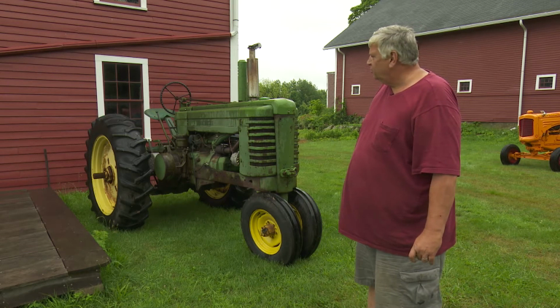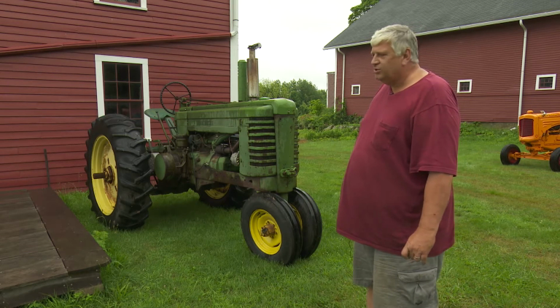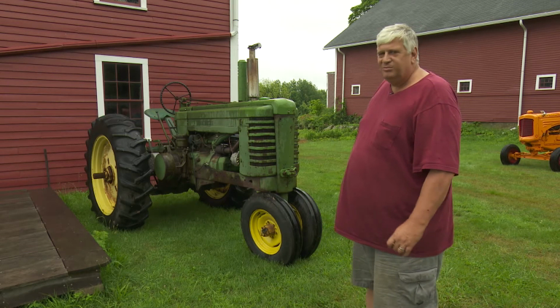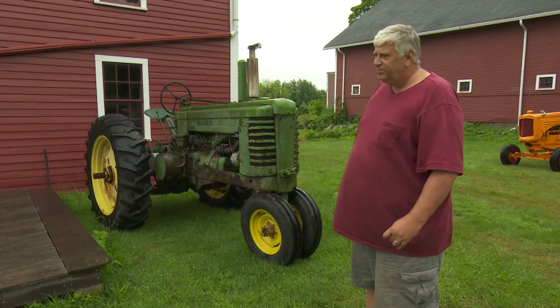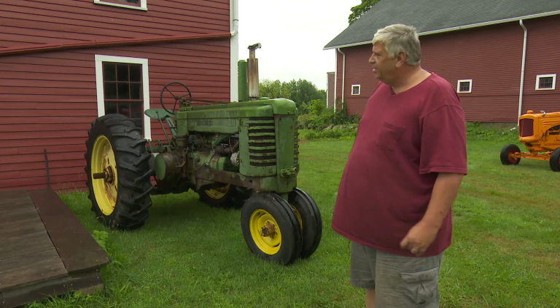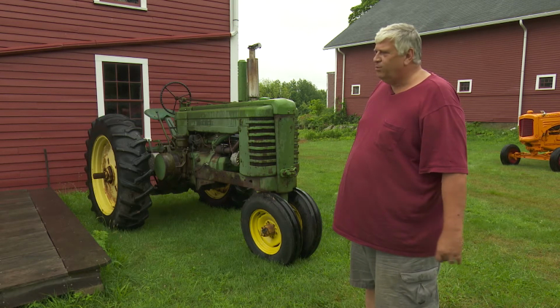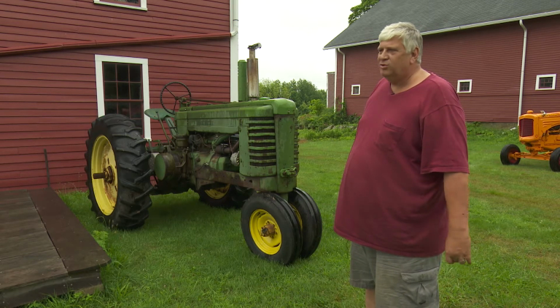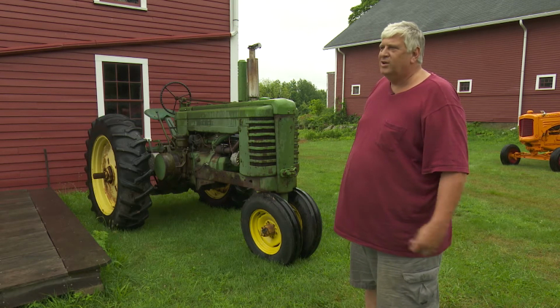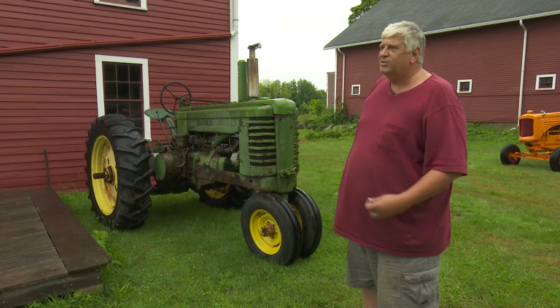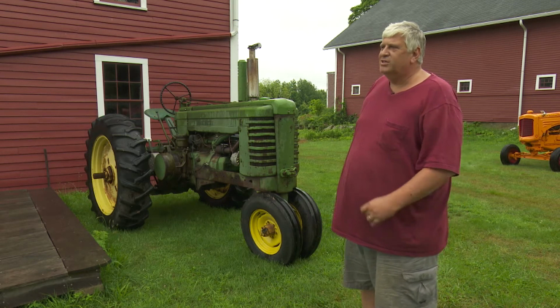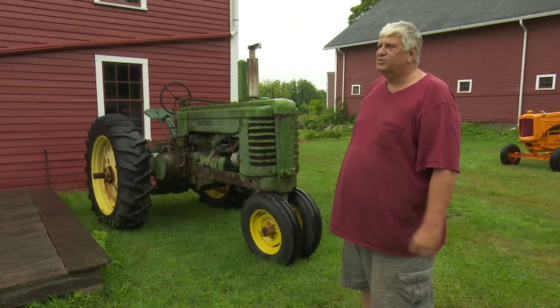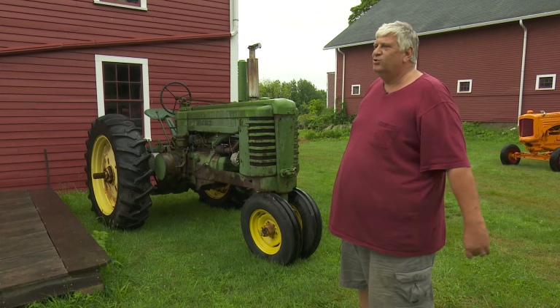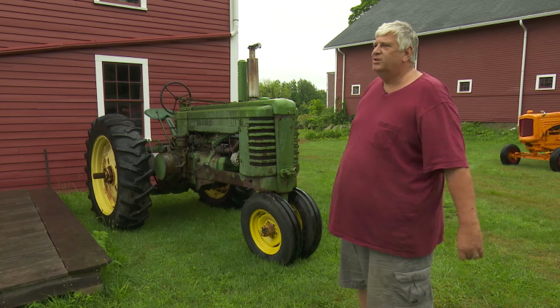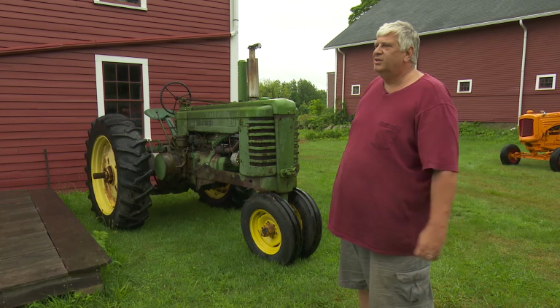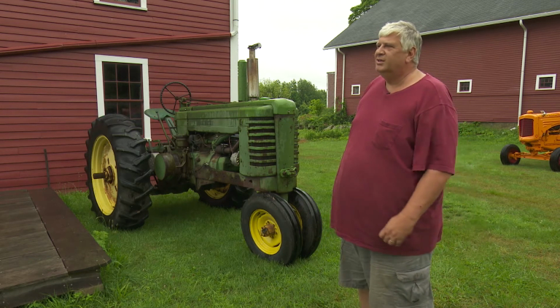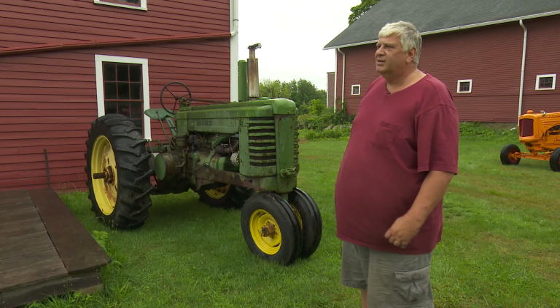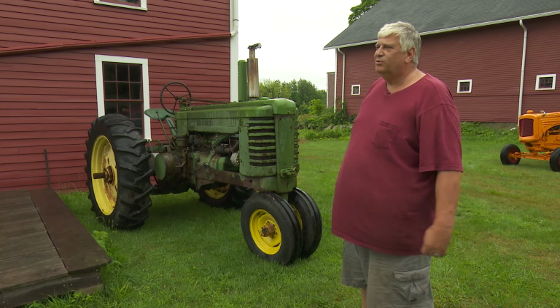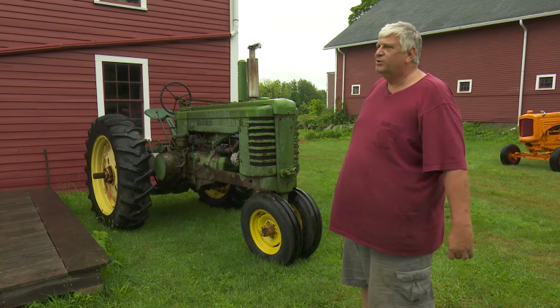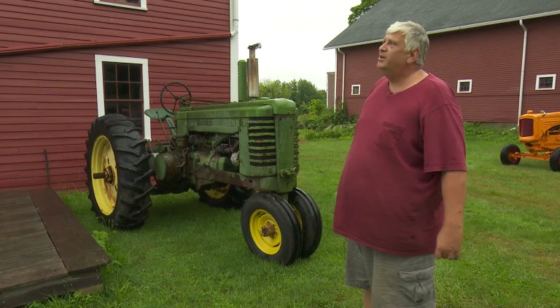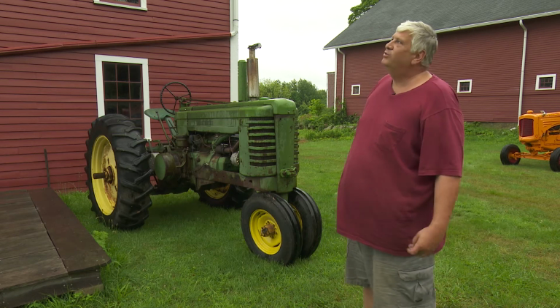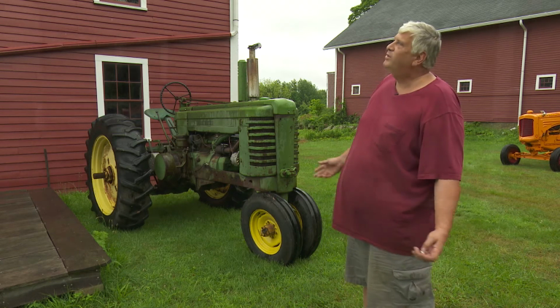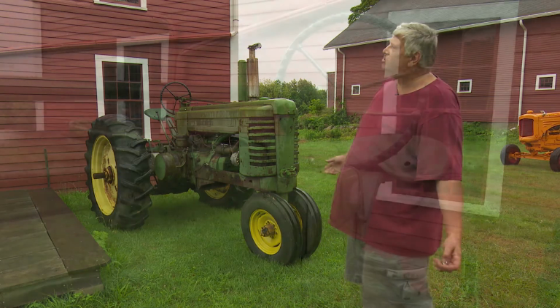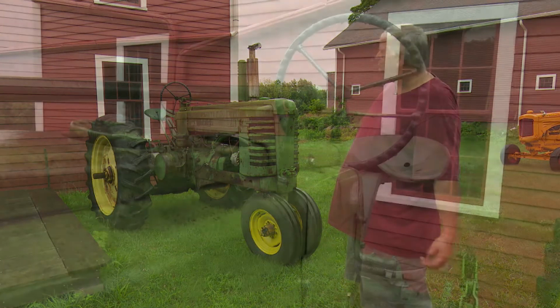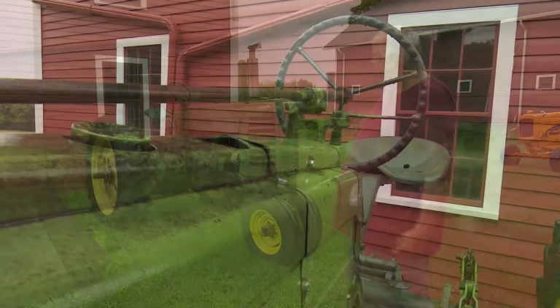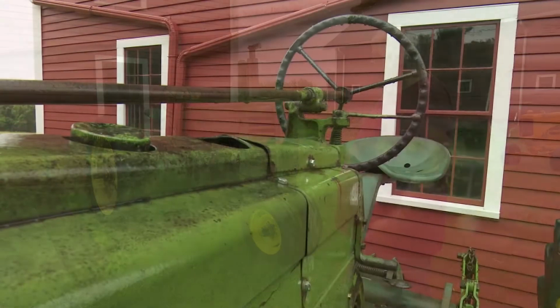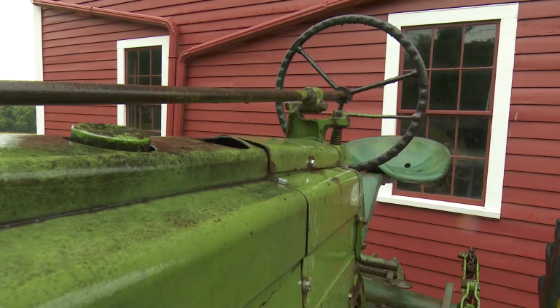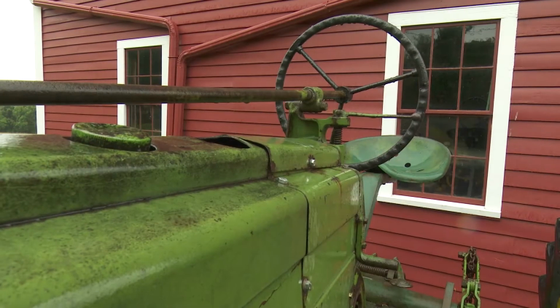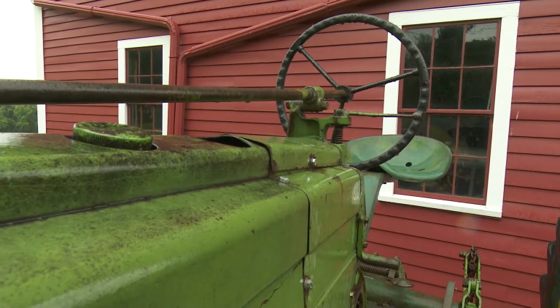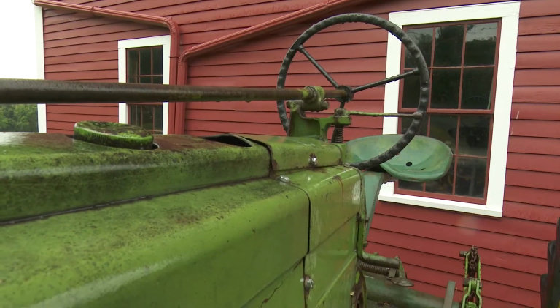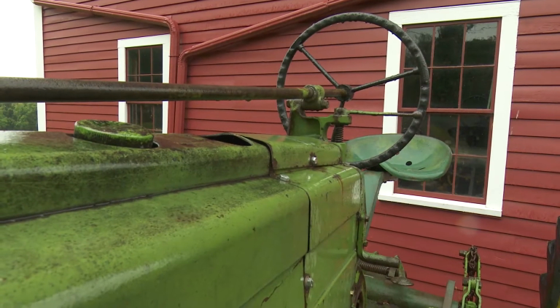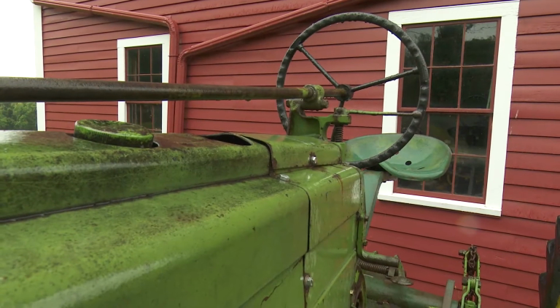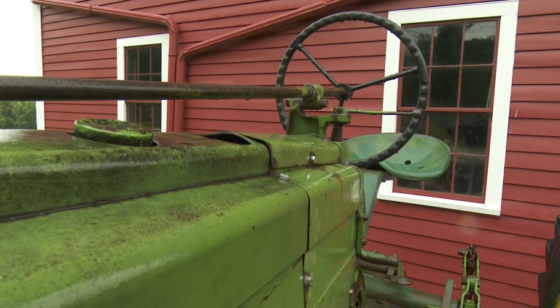I had a ball driving this thing this morning, and I hope to come back when the rain stops and play around with it some more.